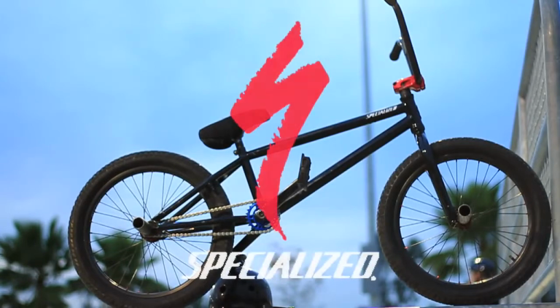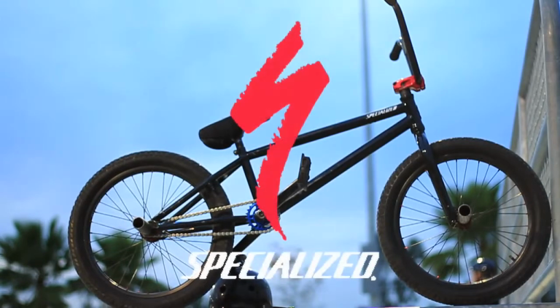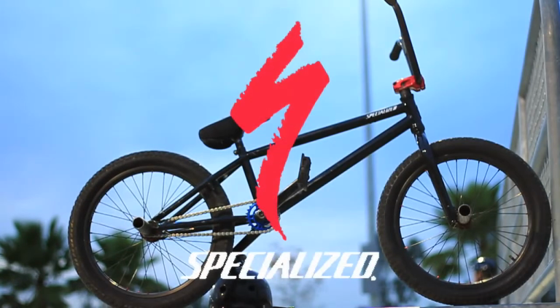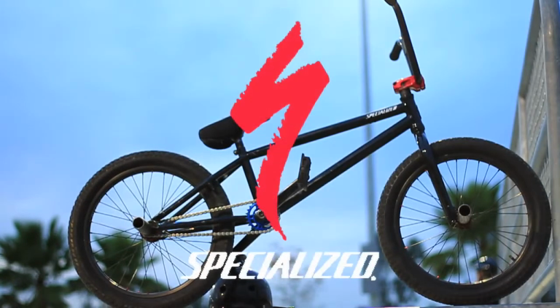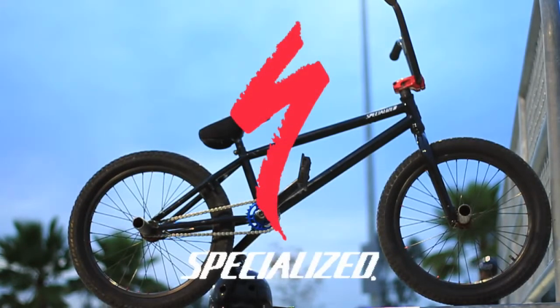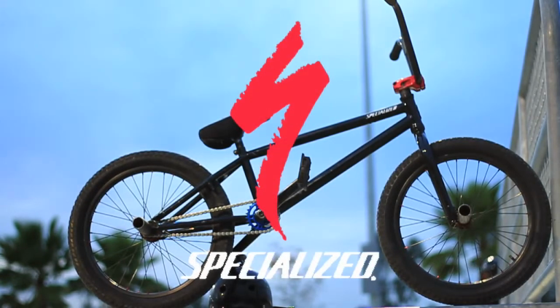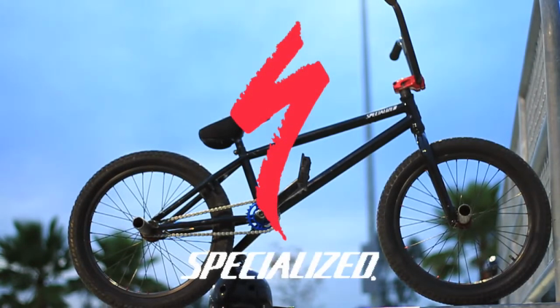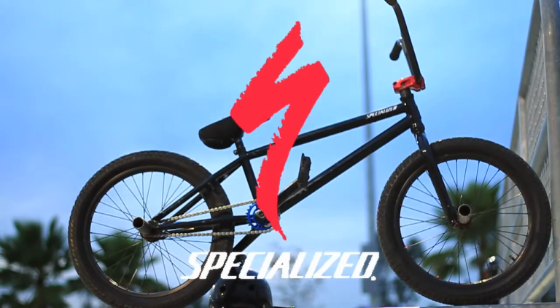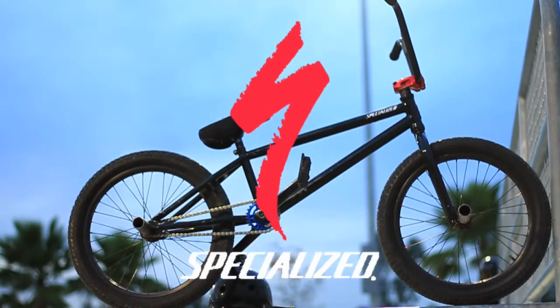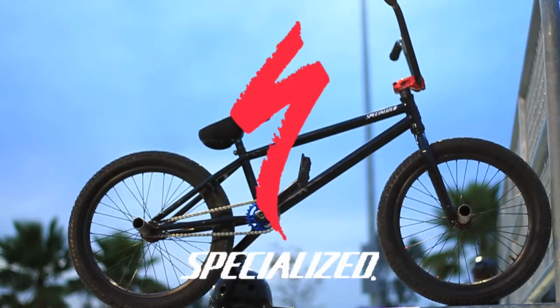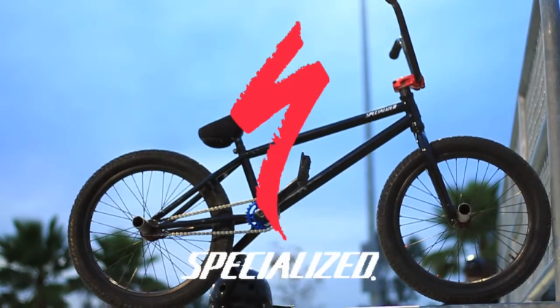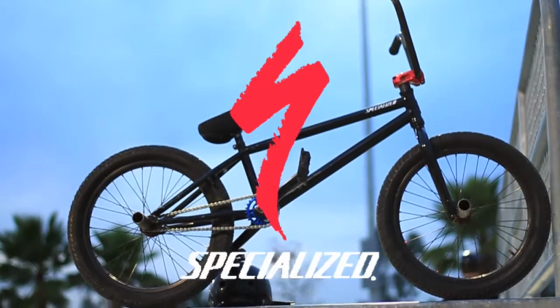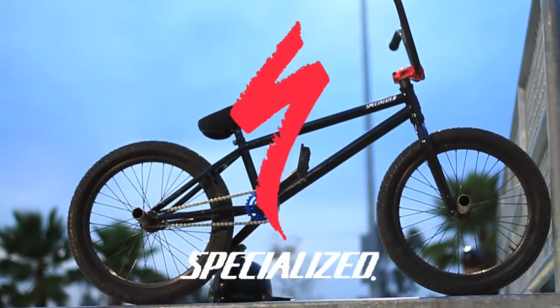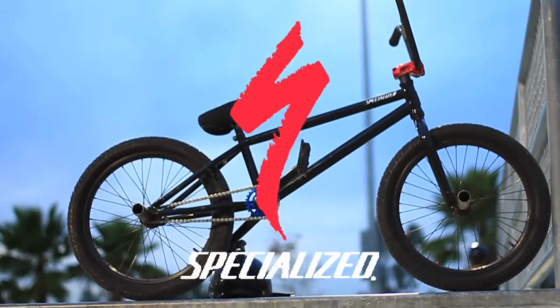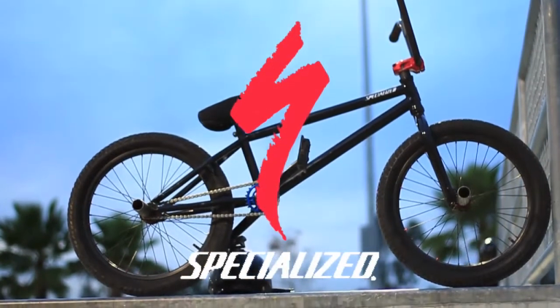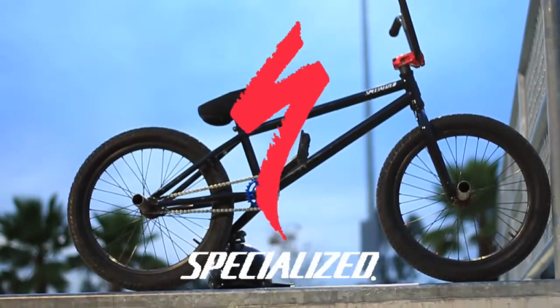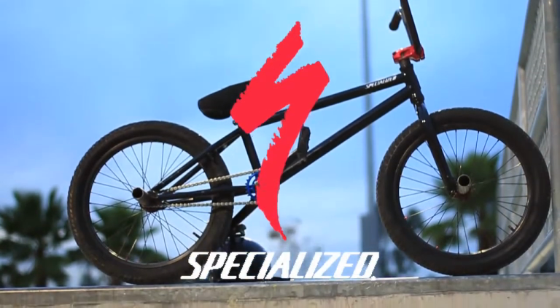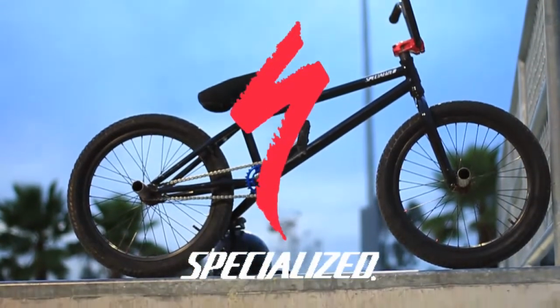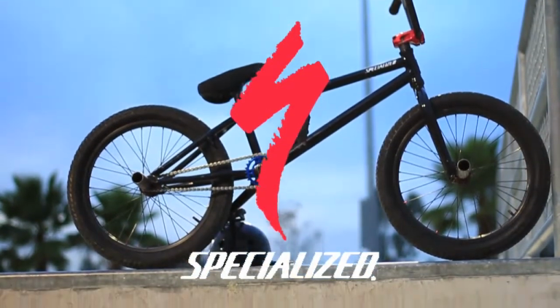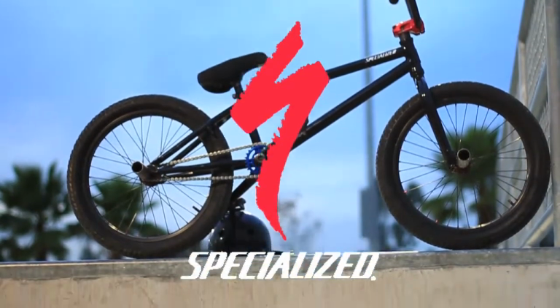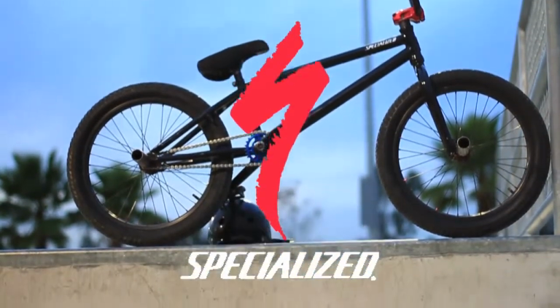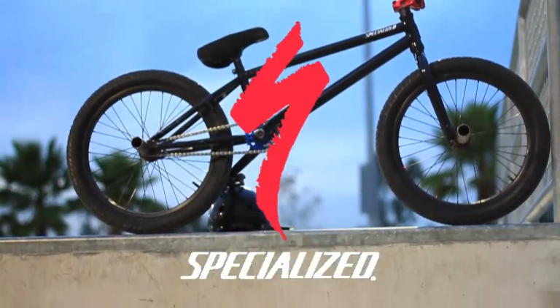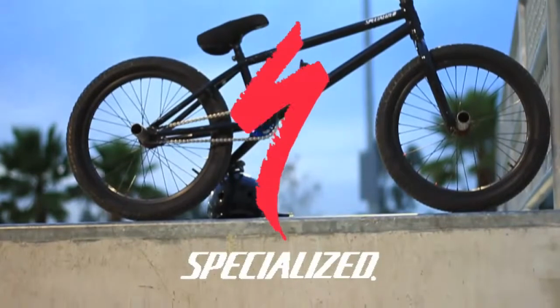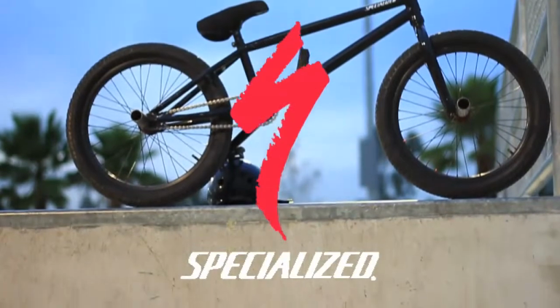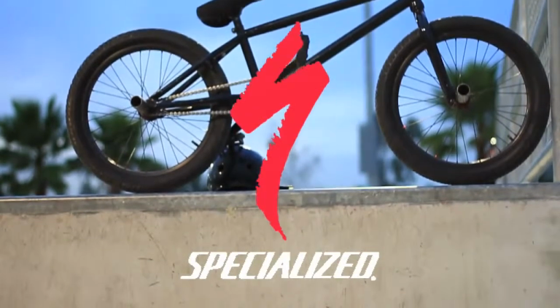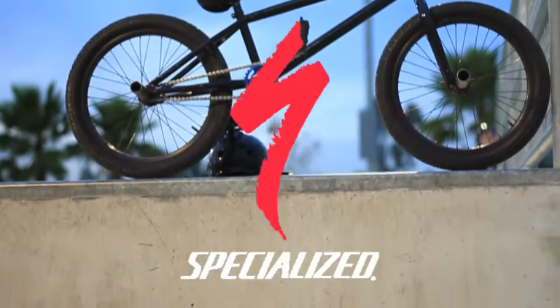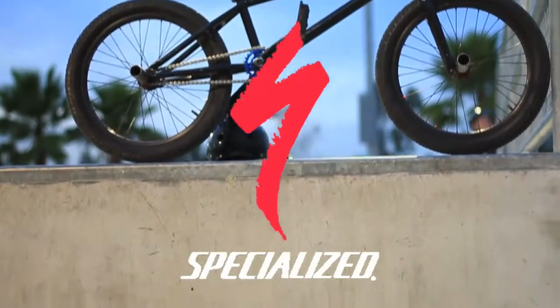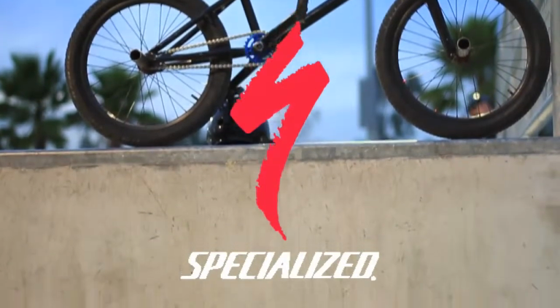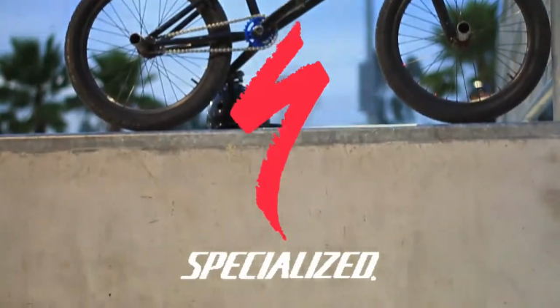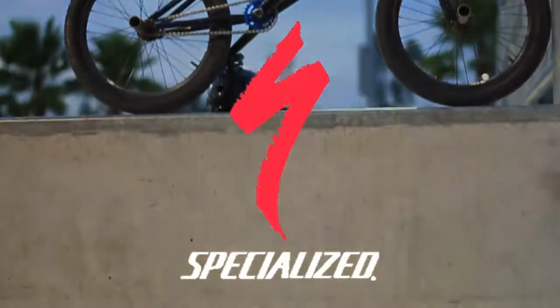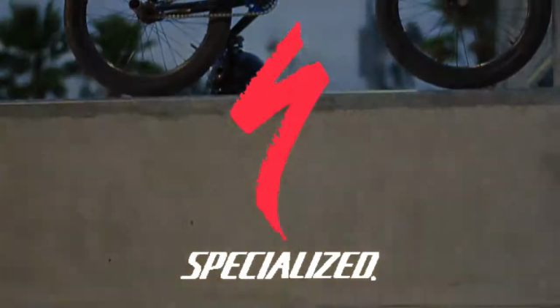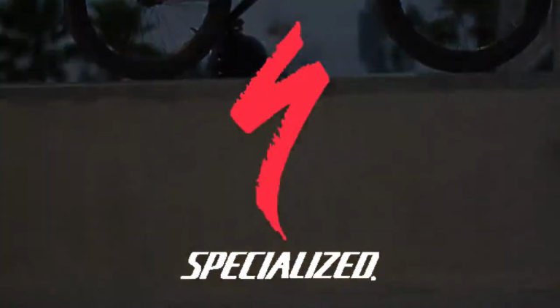For more information on these bikes and everything else Specialized currently has going on, check out their website at www.specialized.com.